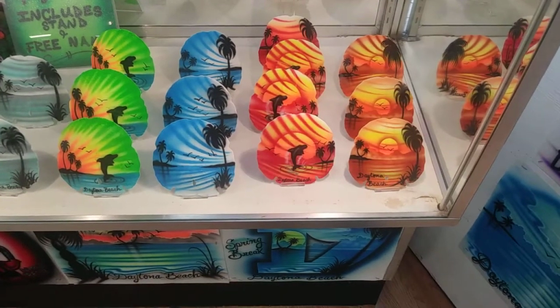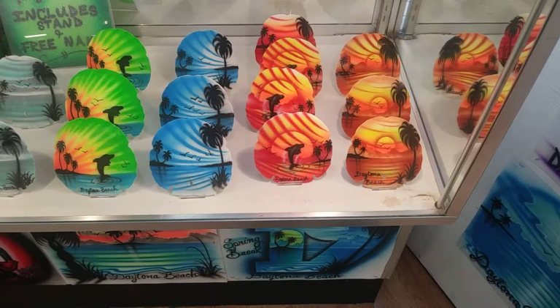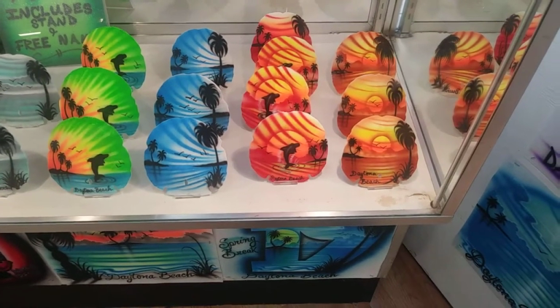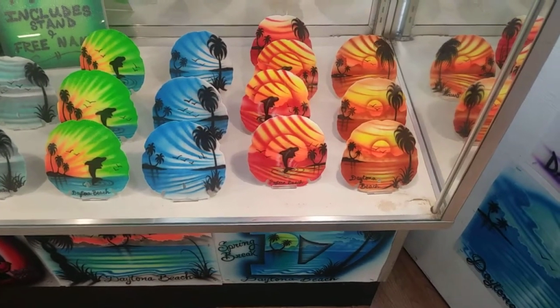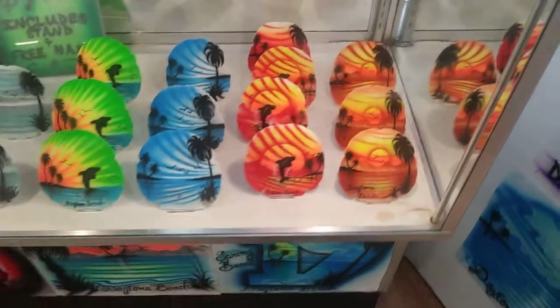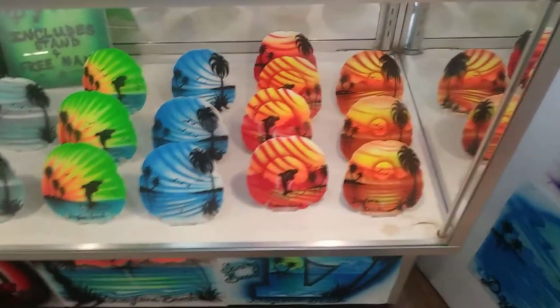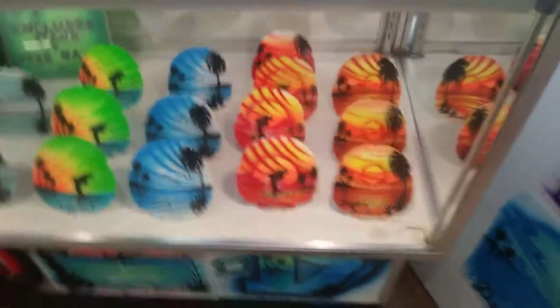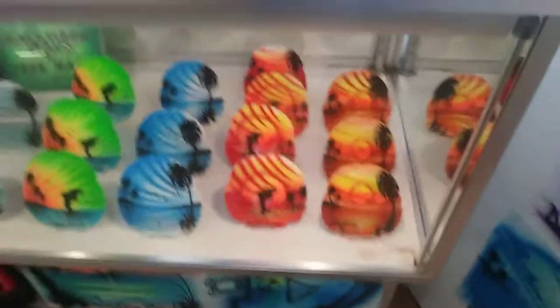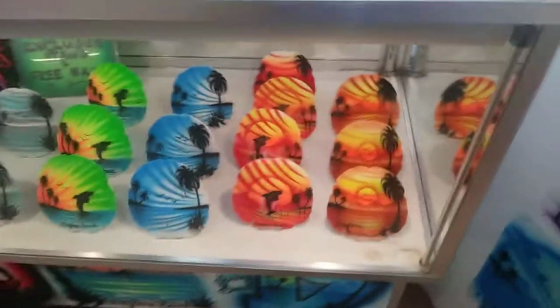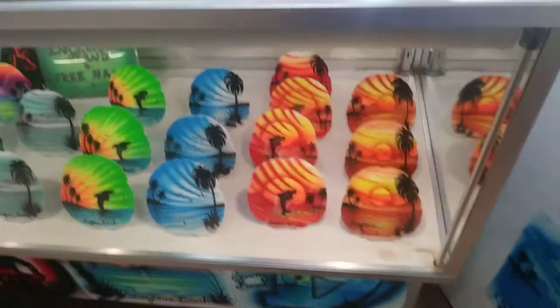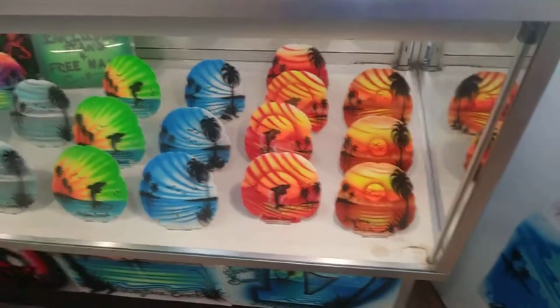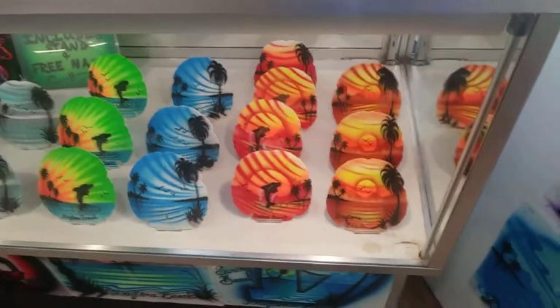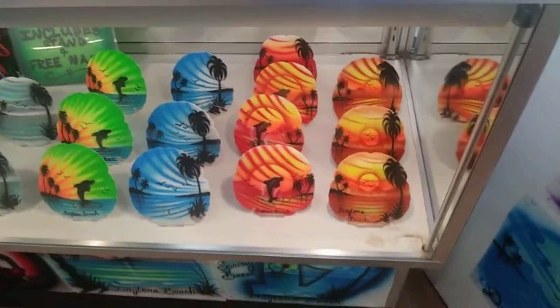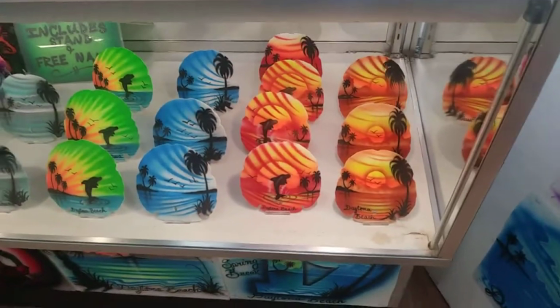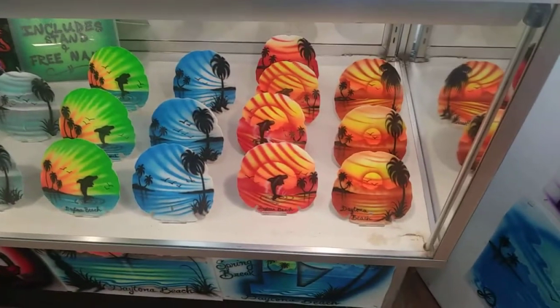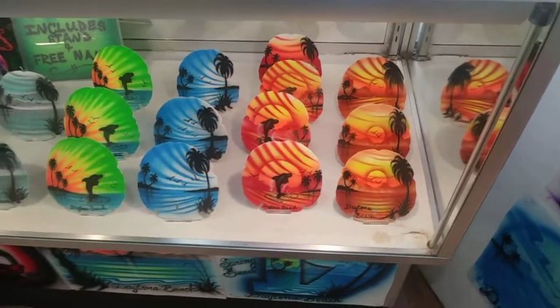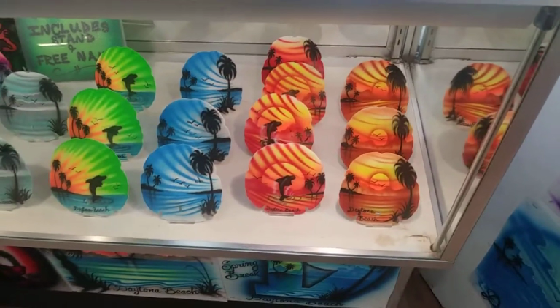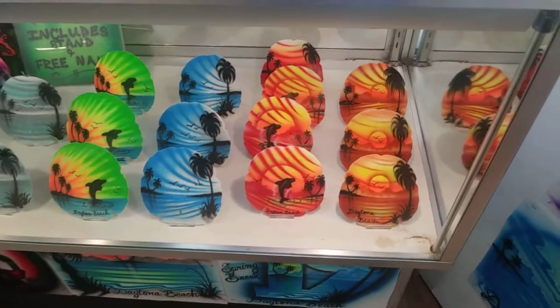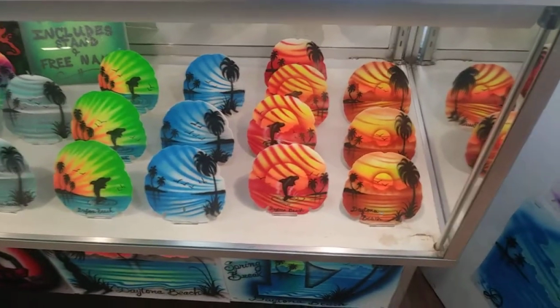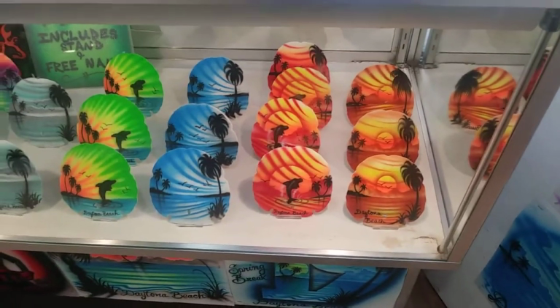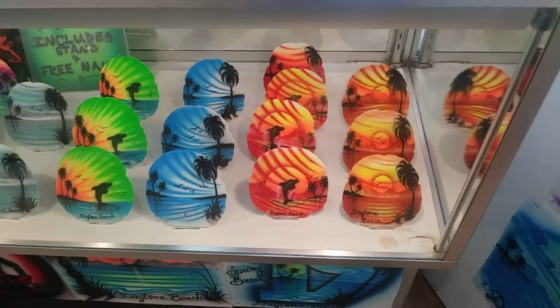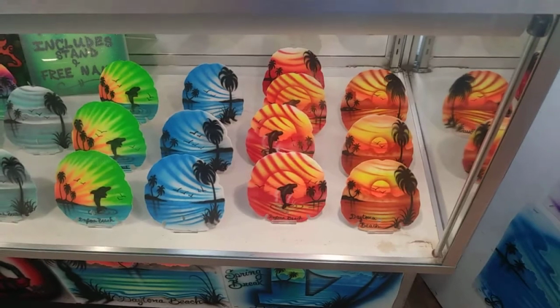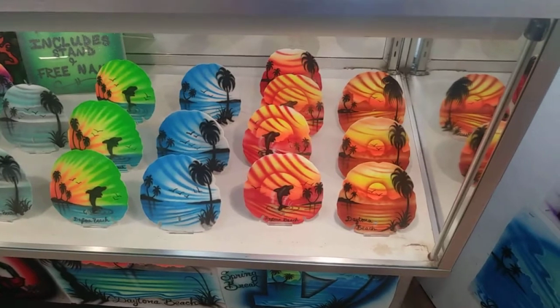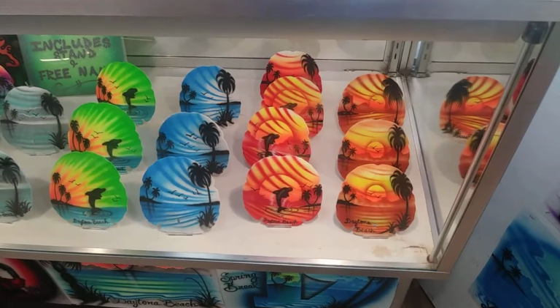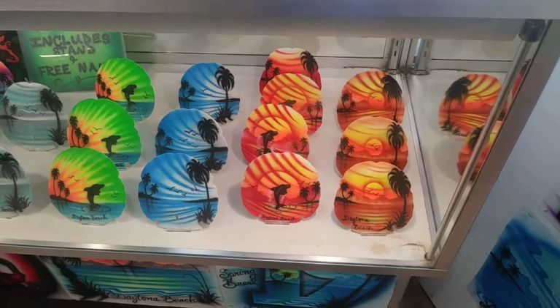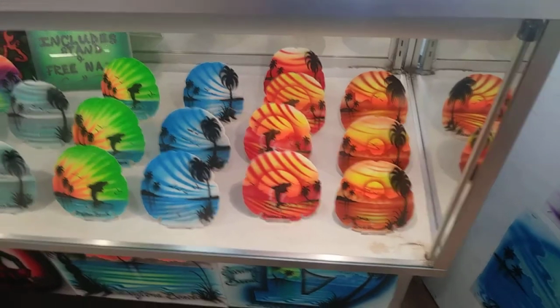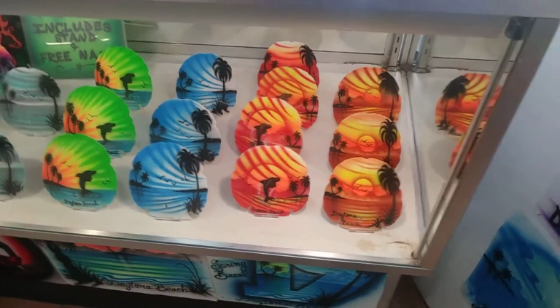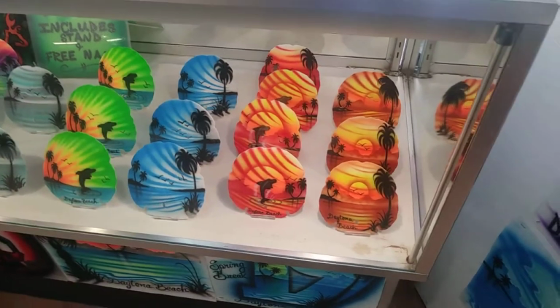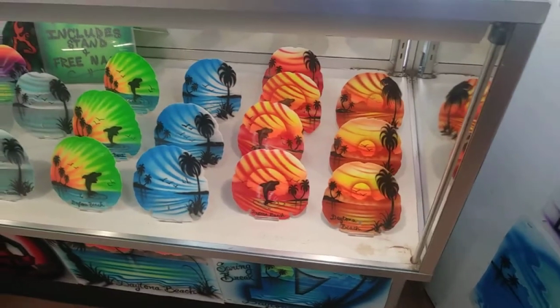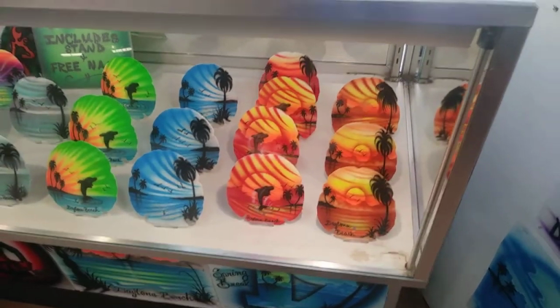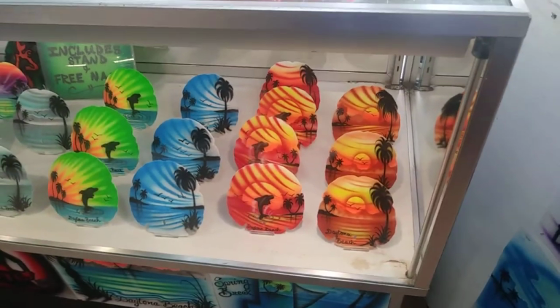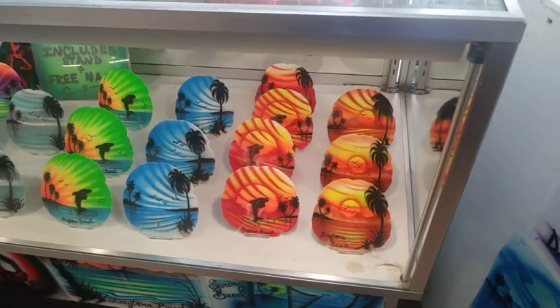Hi, good day. Welcome to another IWantToTravel2.com video. Today's video, I'm over at the Daytona Beach Flea and Farmers Market.